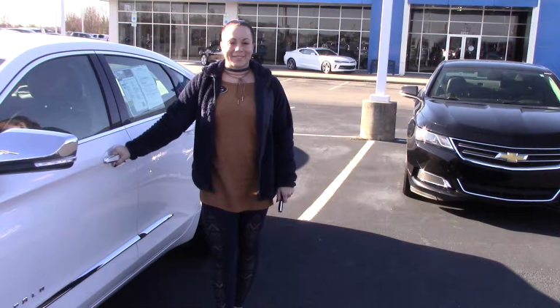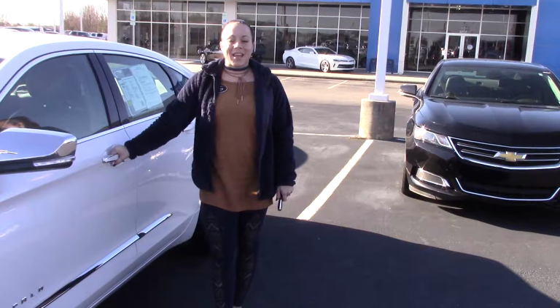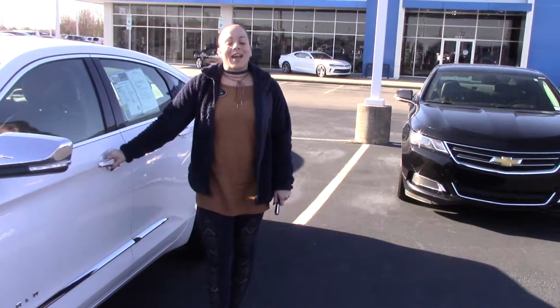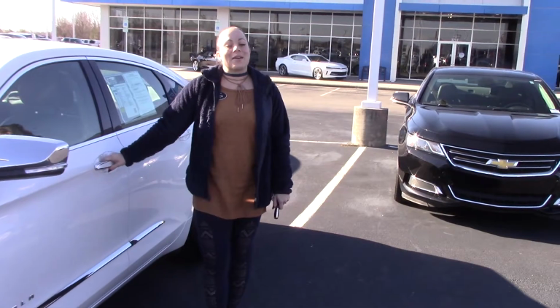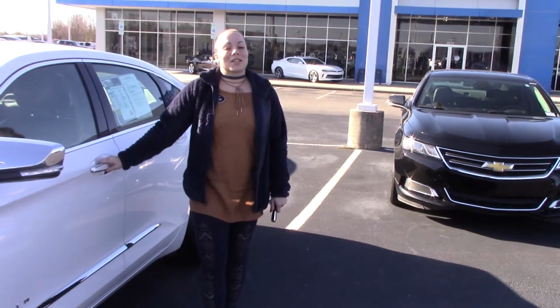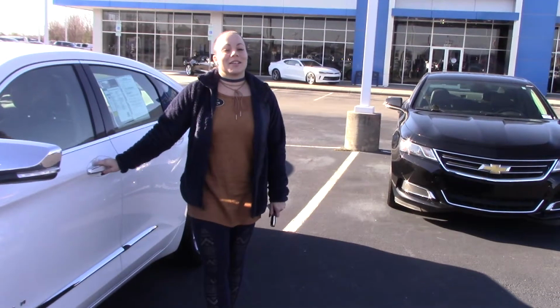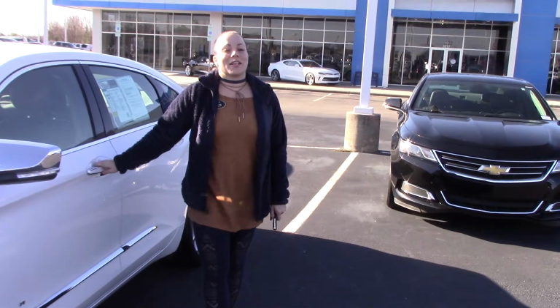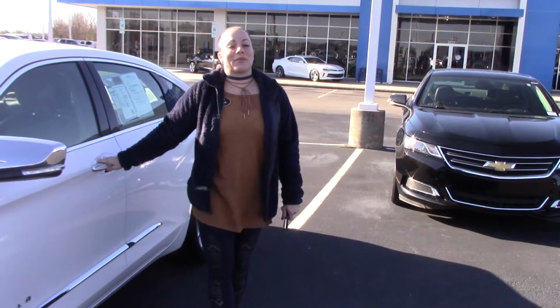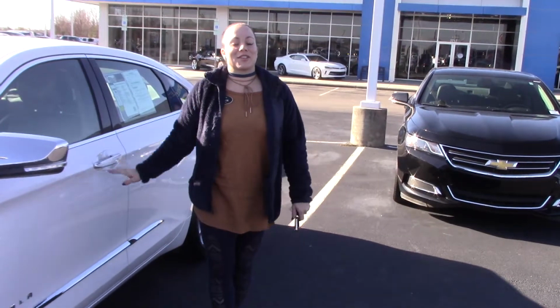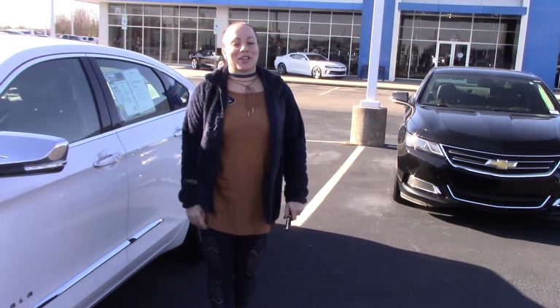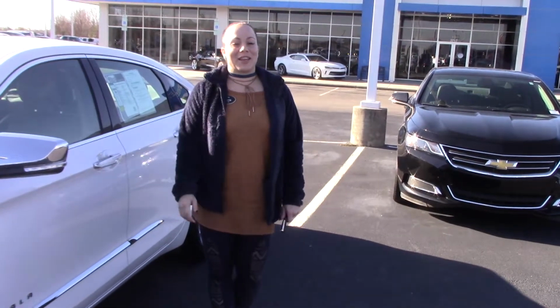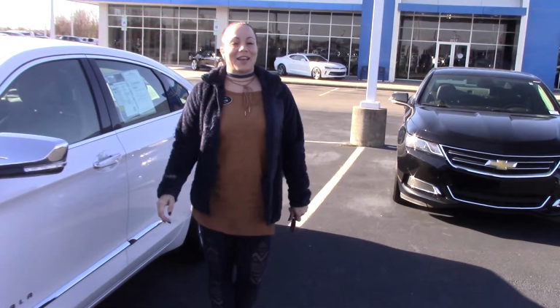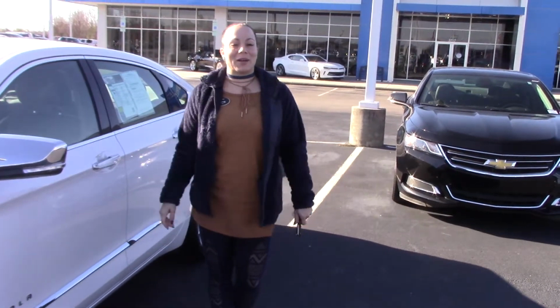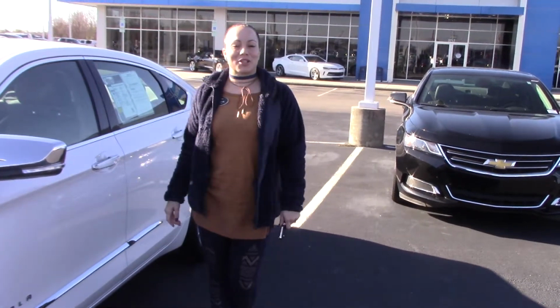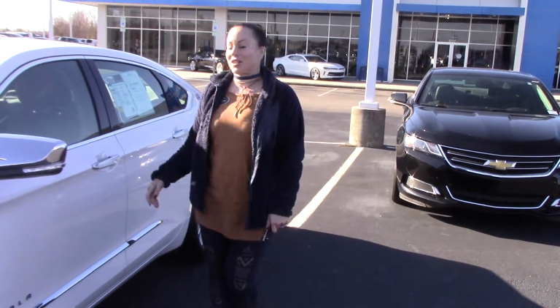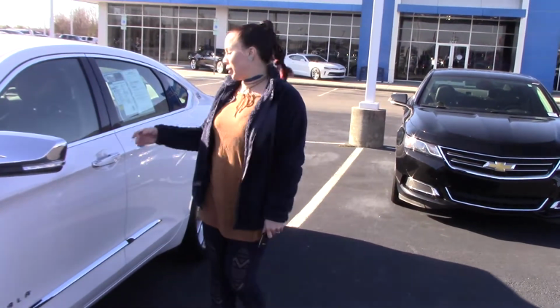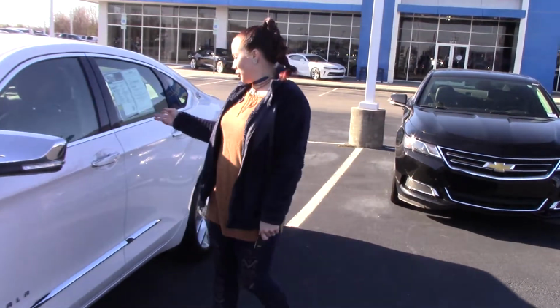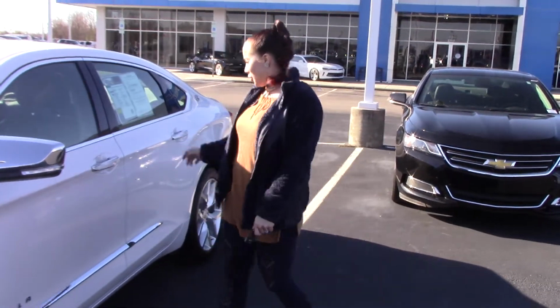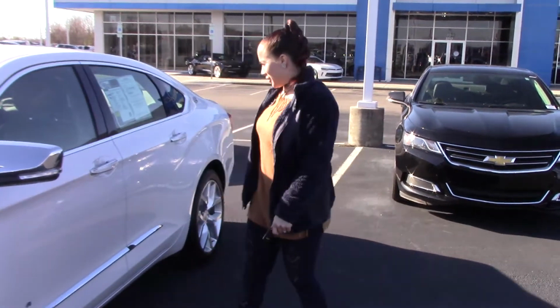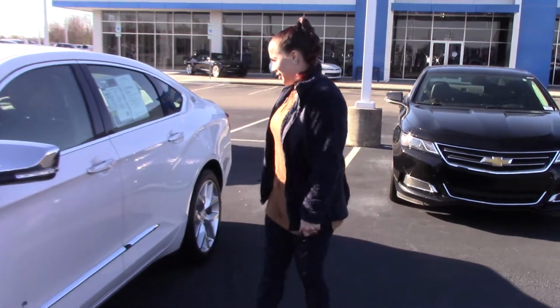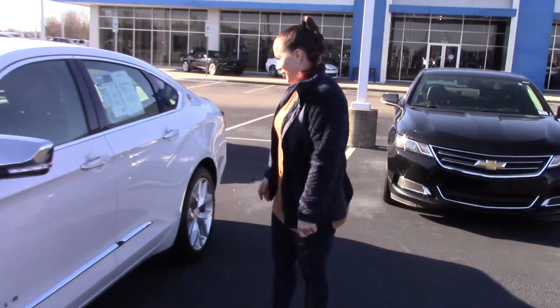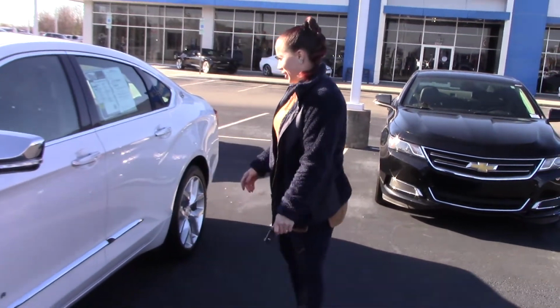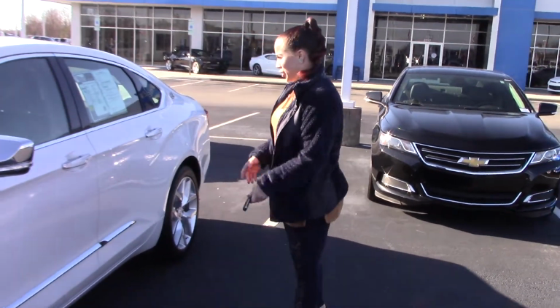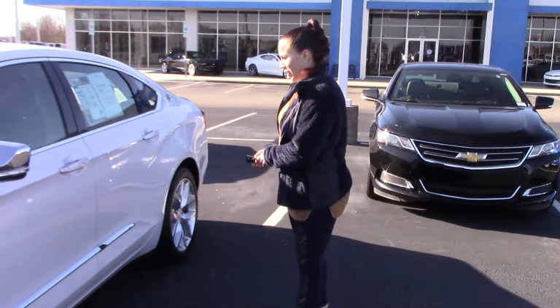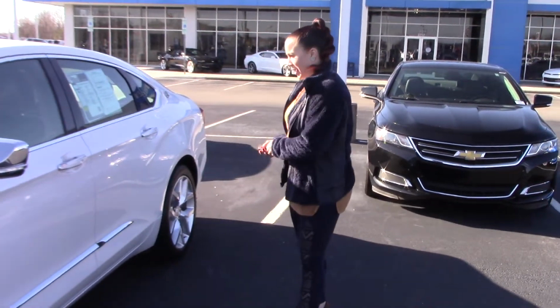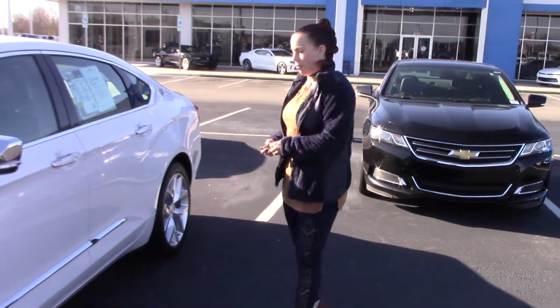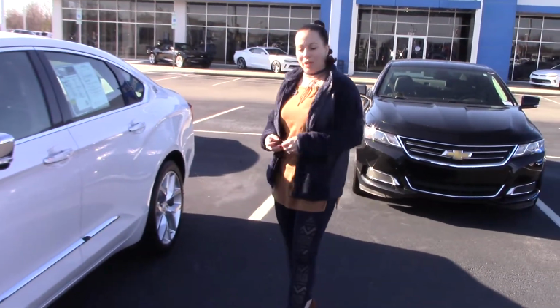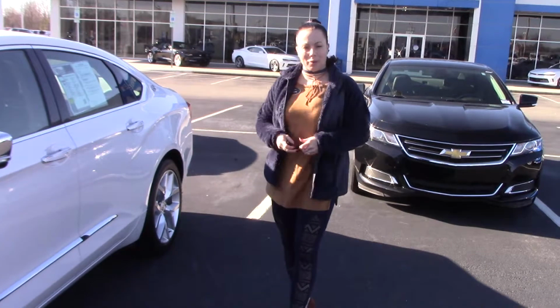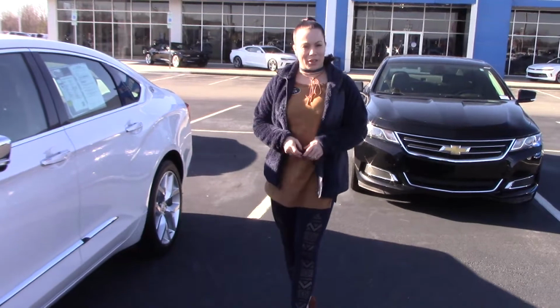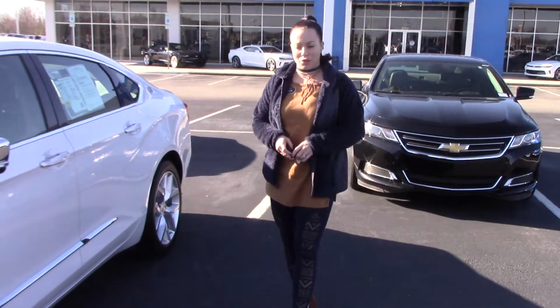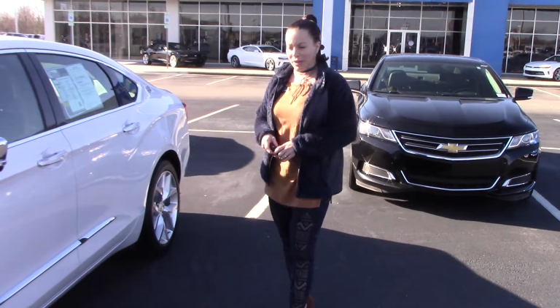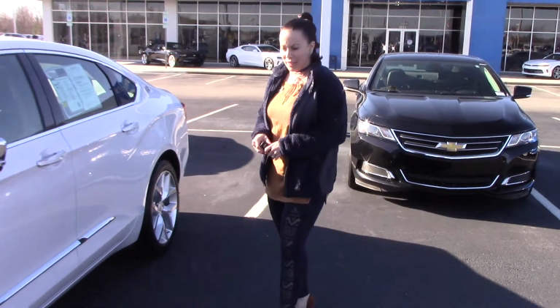Hey, I'm Kristen here at Hubert Mester Chevrolet. I'm here to show you this beautiful 2017 Chevrolet Impala Premier 2LZ.